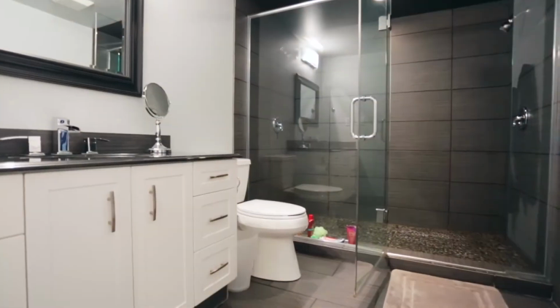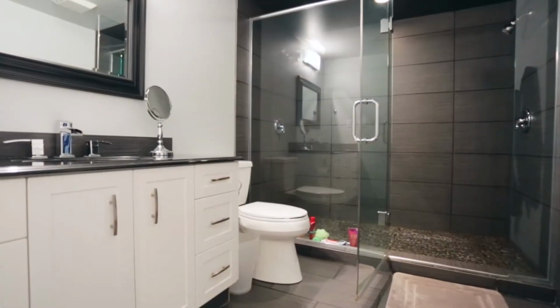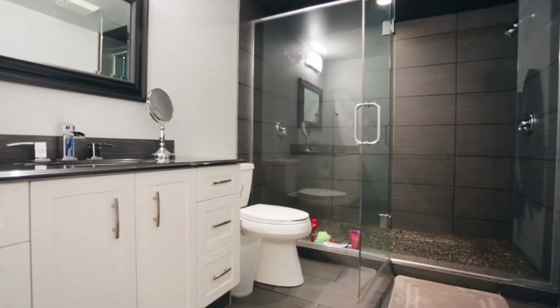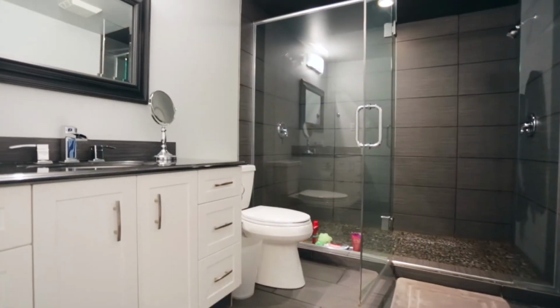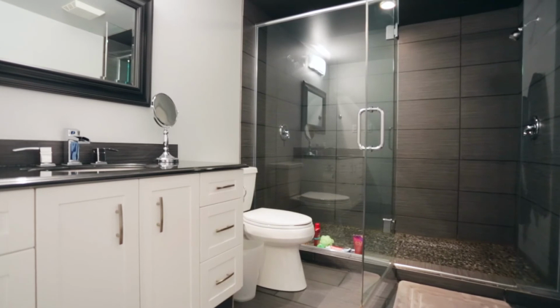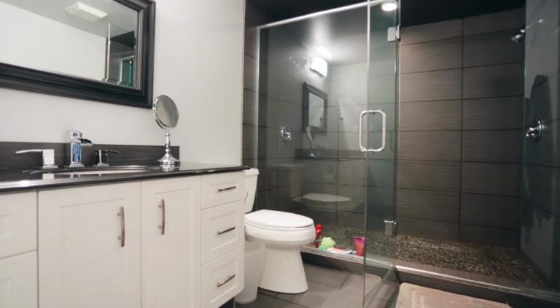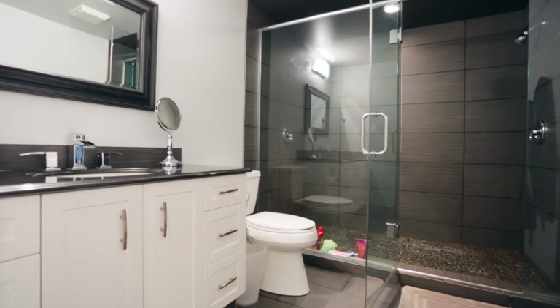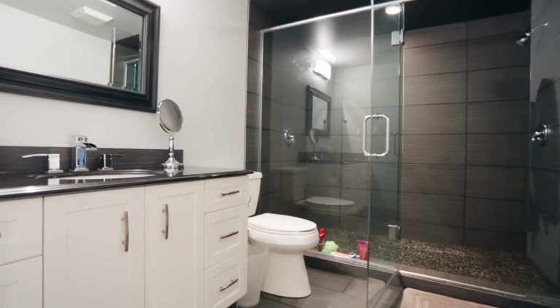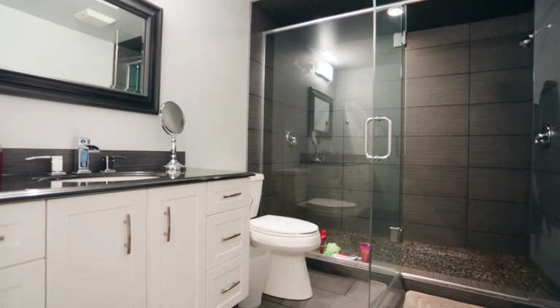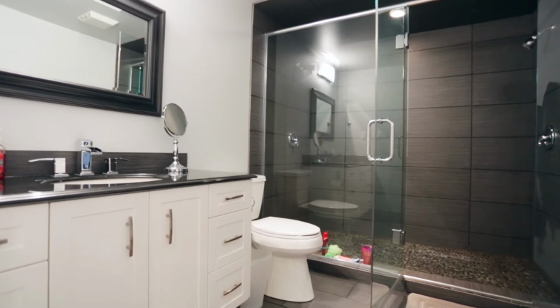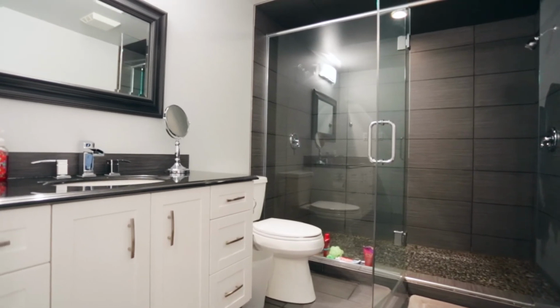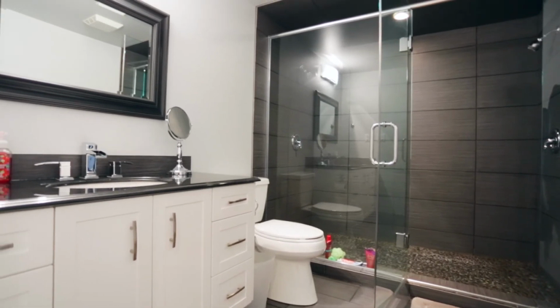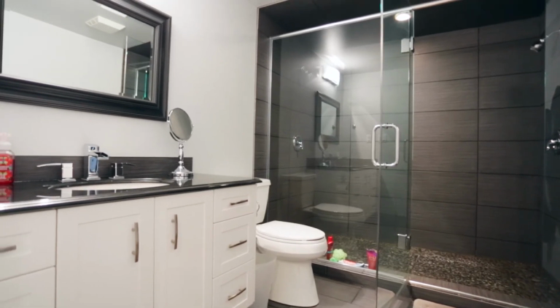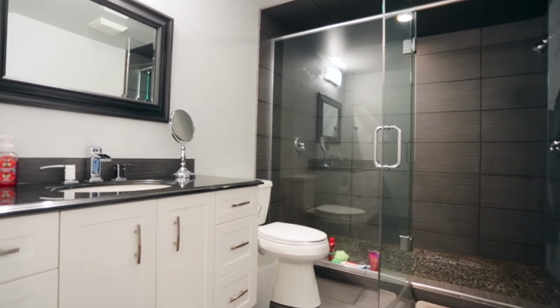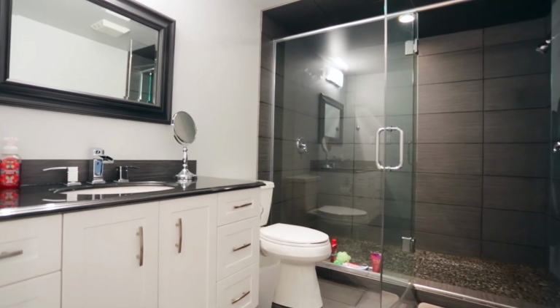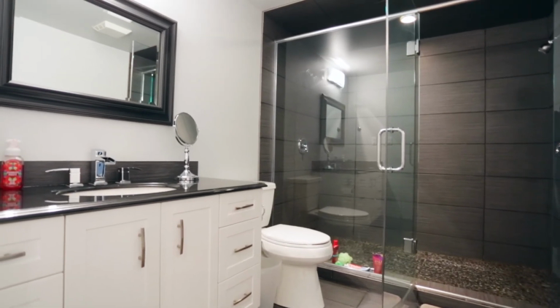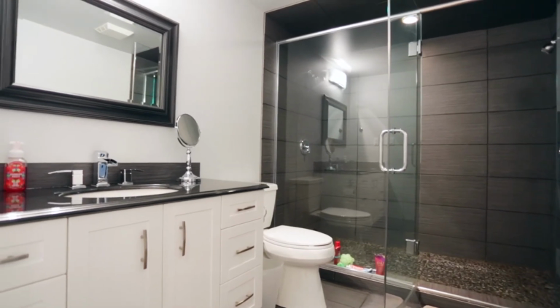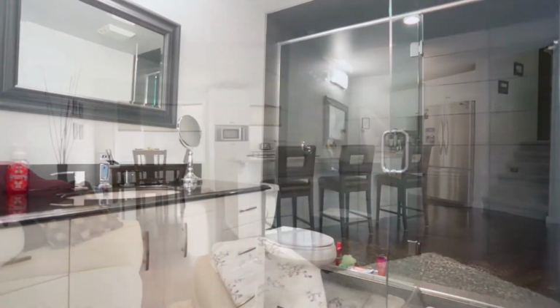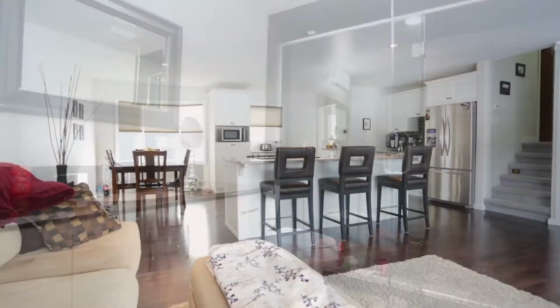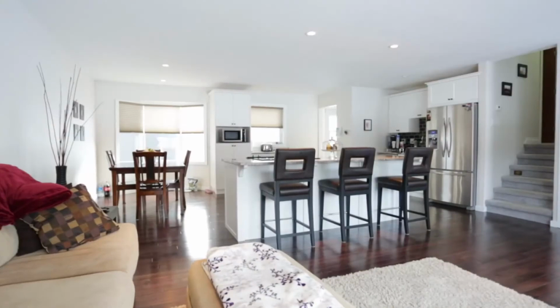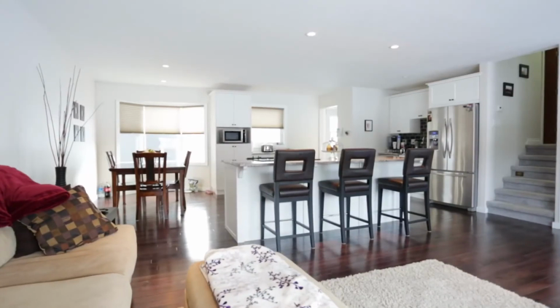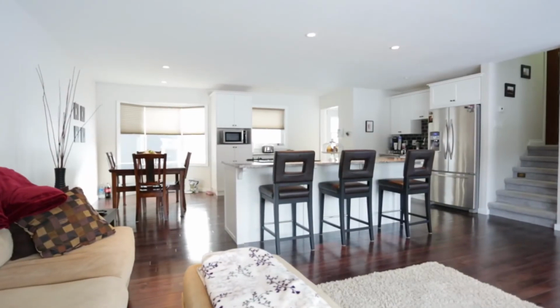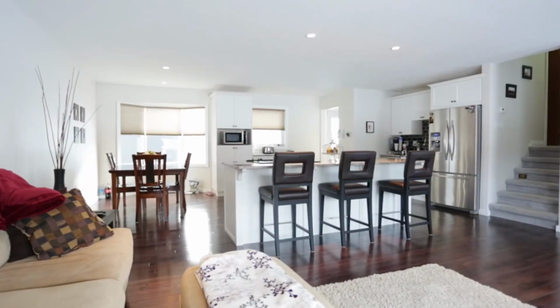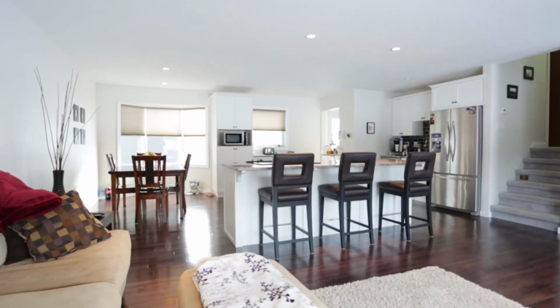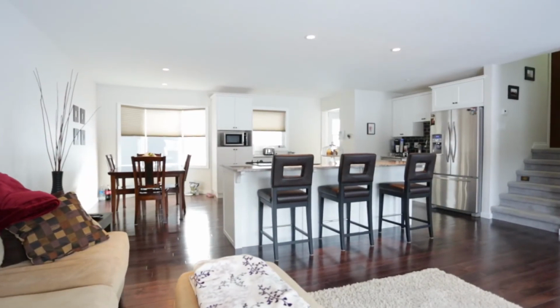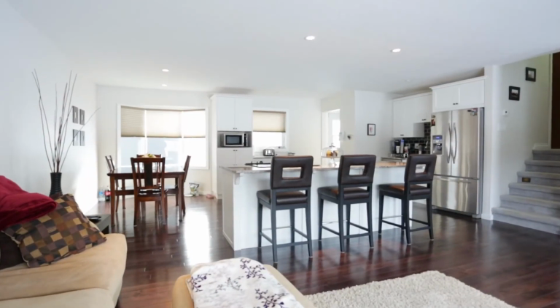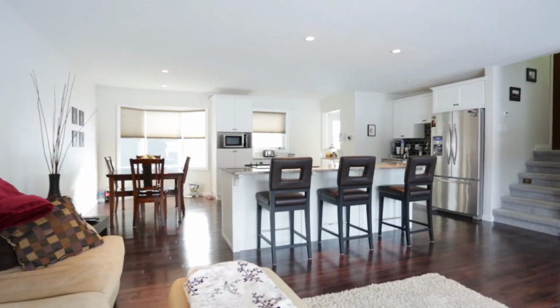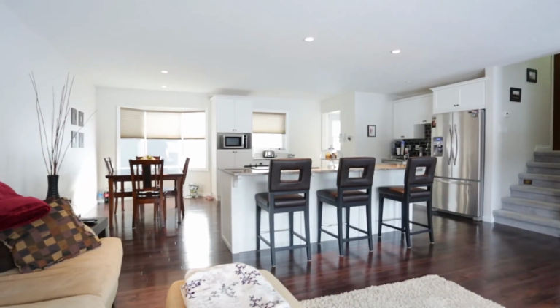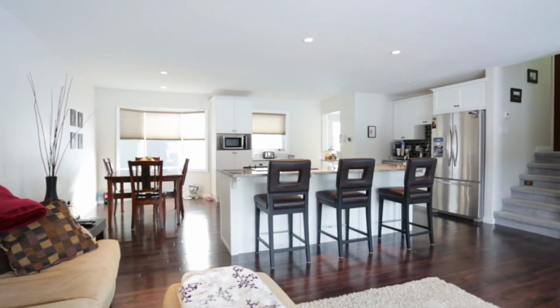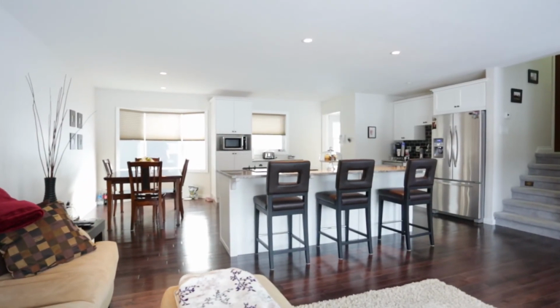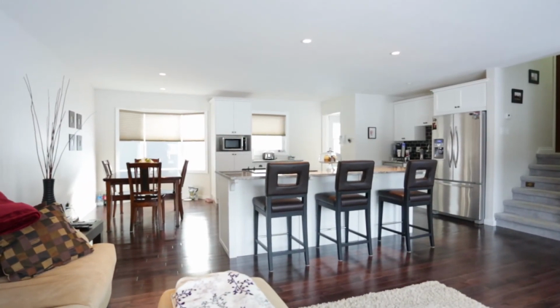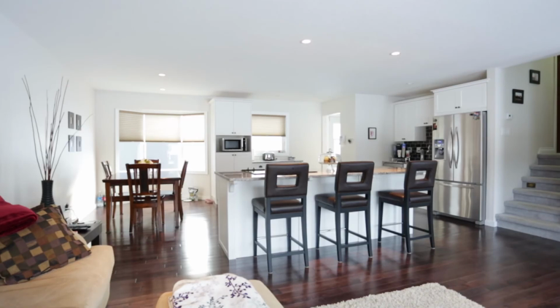Book your showing of 115 Weeks Crescent today. You don't want to miss out on this beautiful family home.